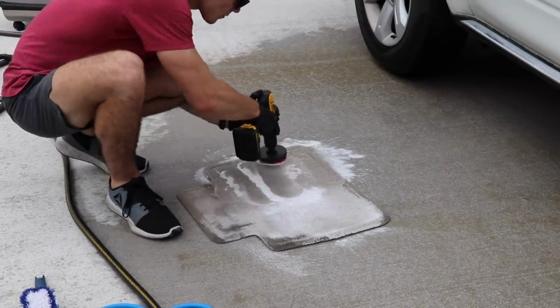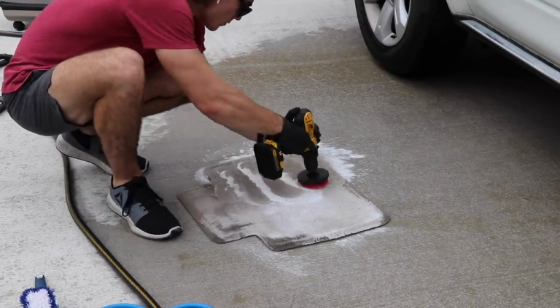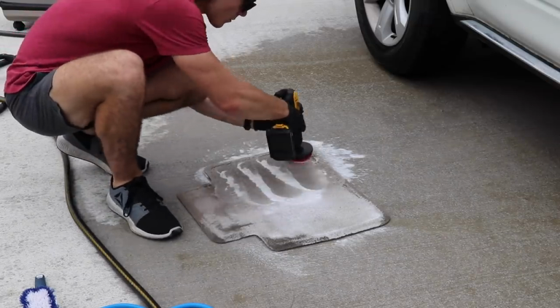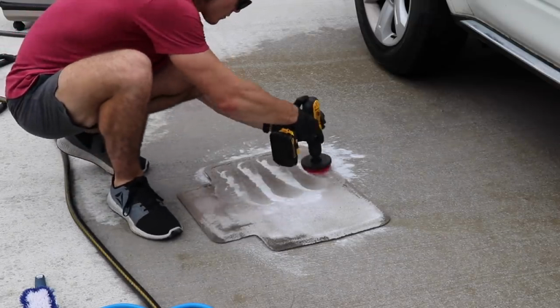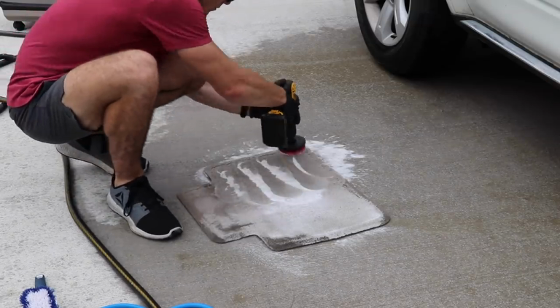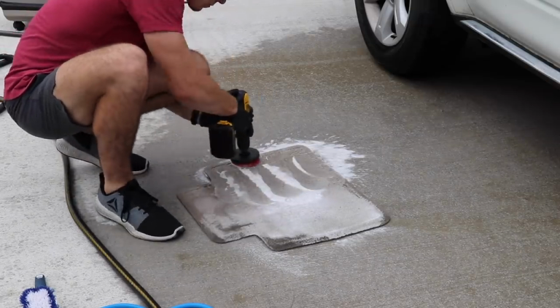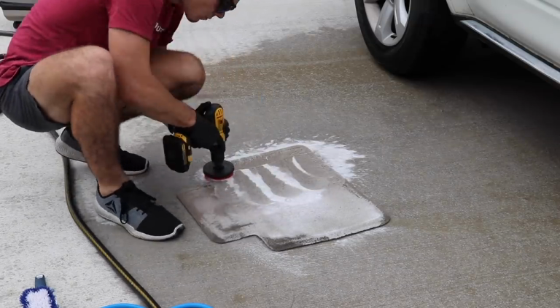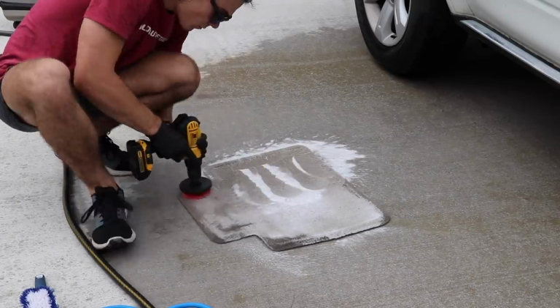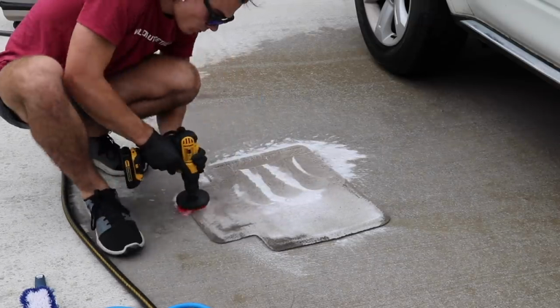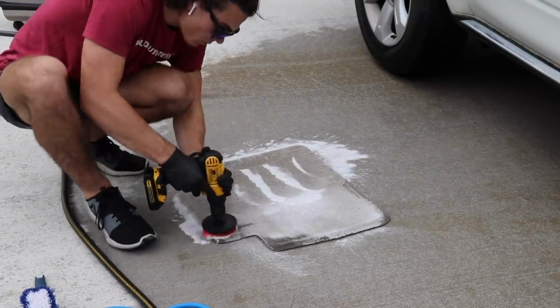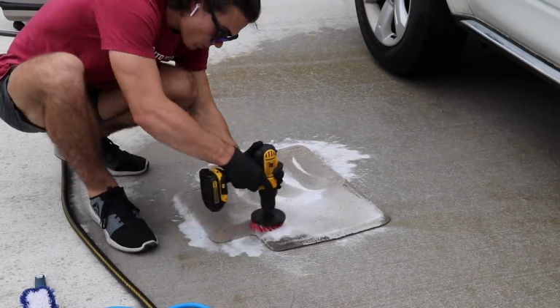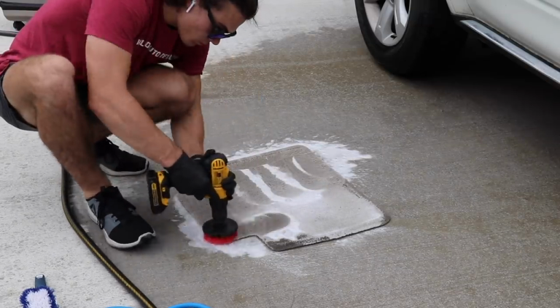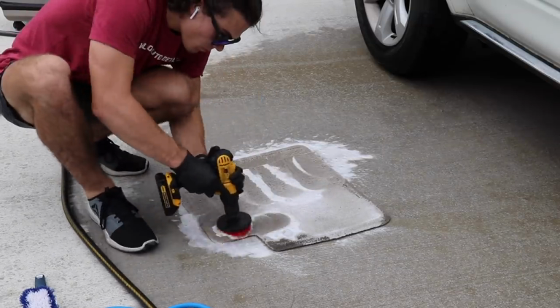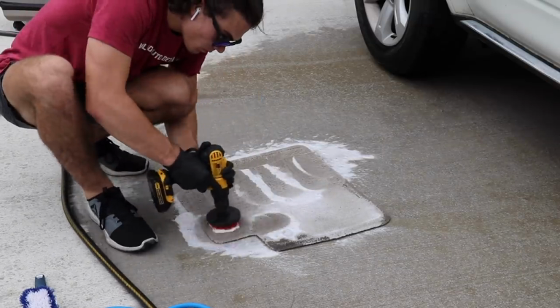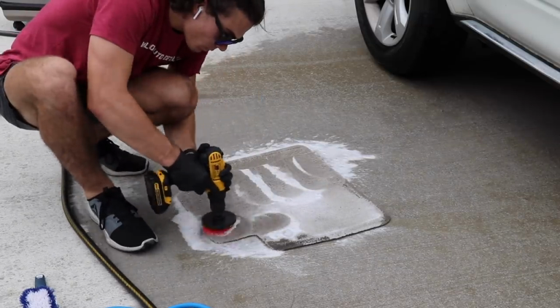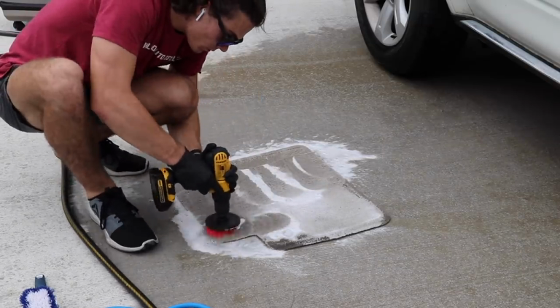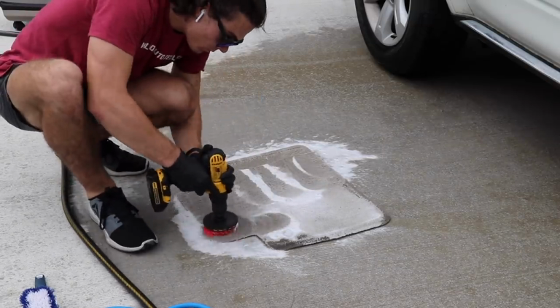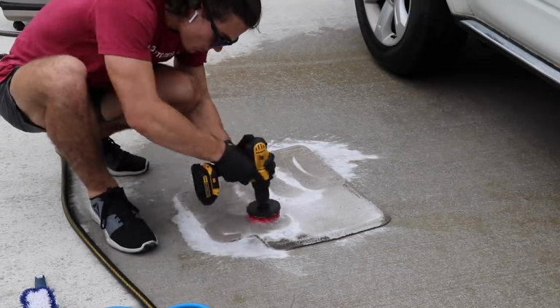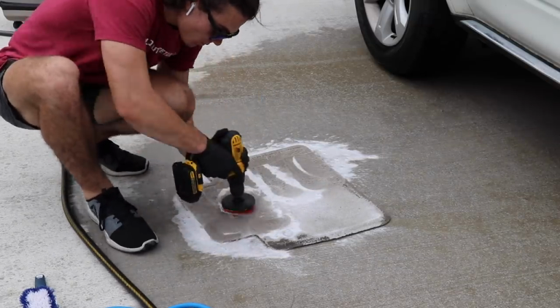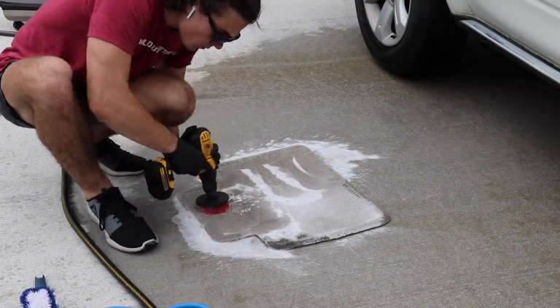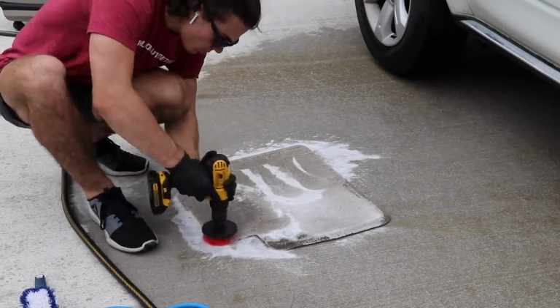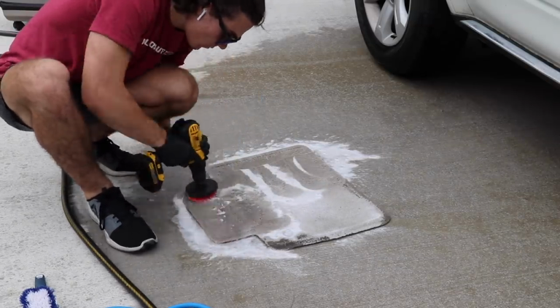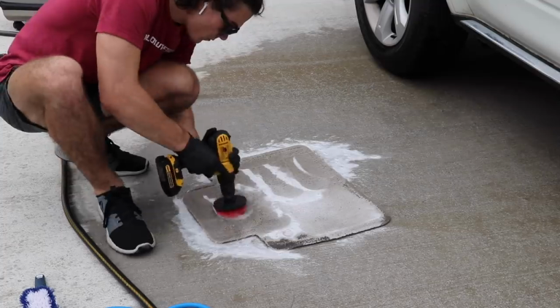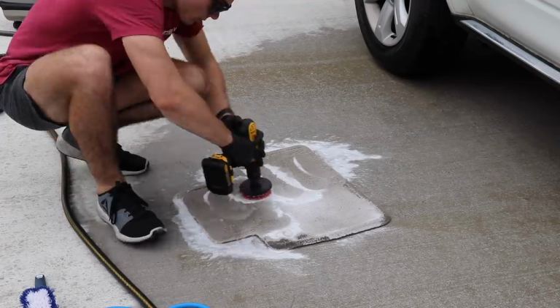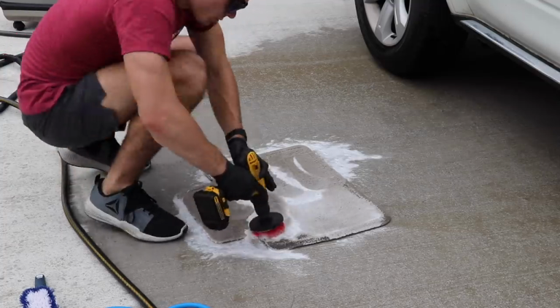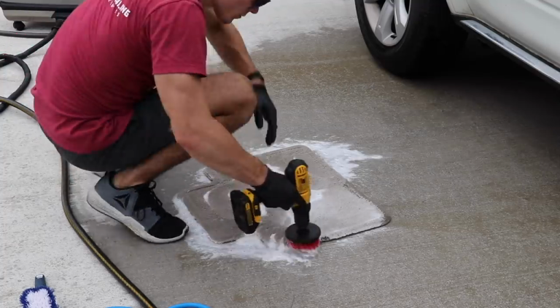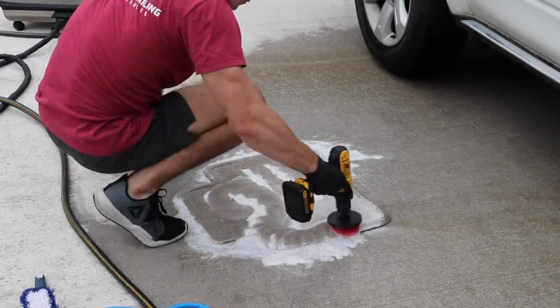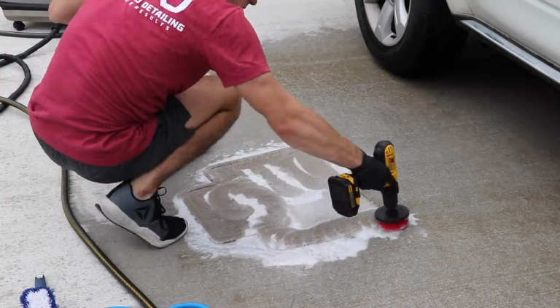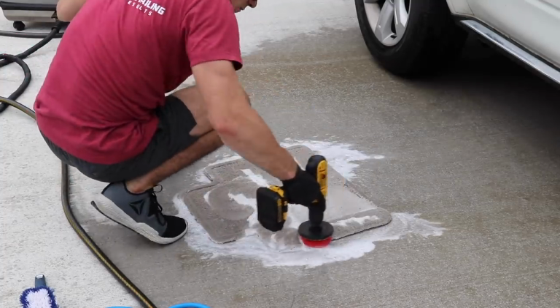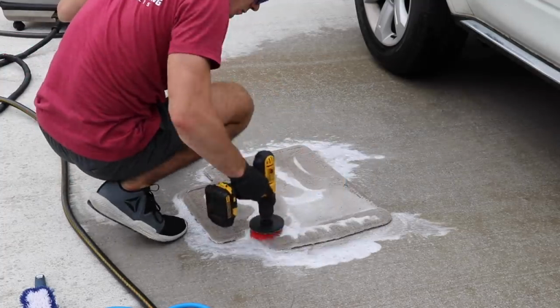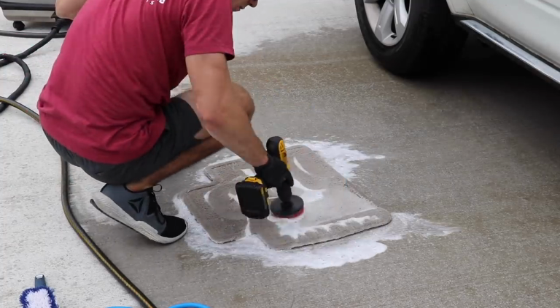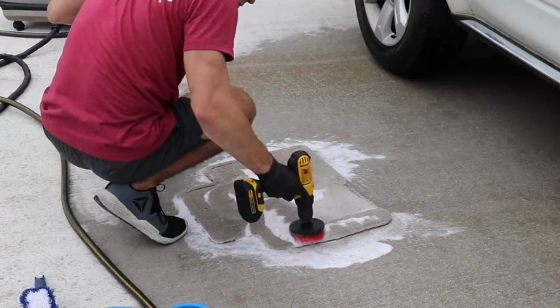You guys can go ahead and watch the rest of this video, but I wanted to do a quick explanation of what I was doing here.